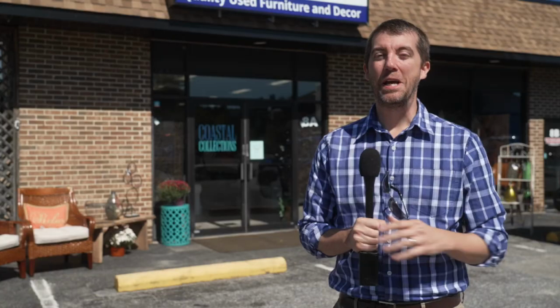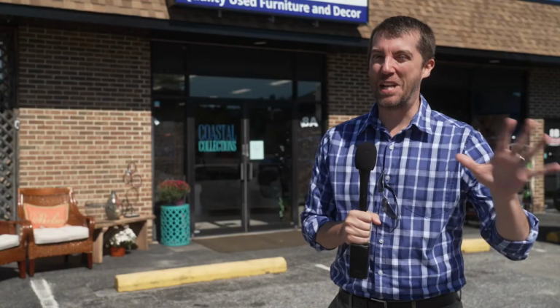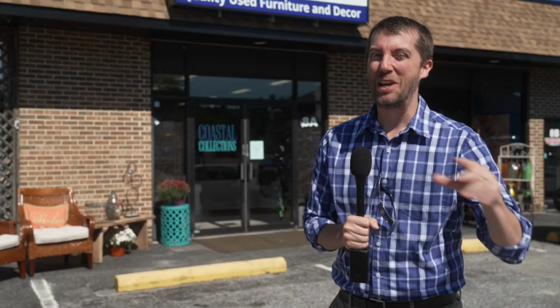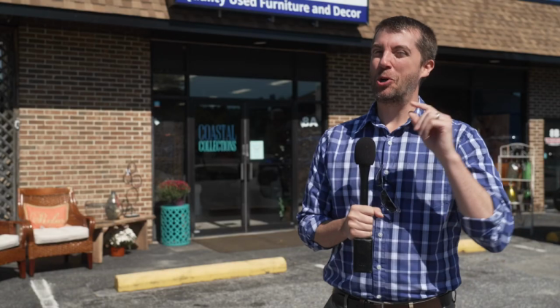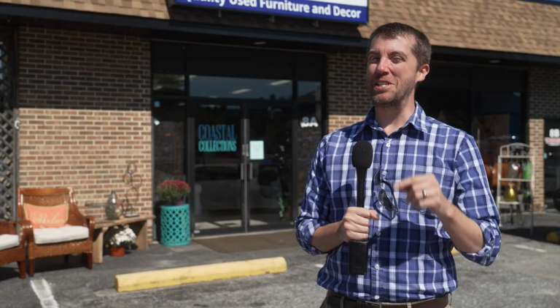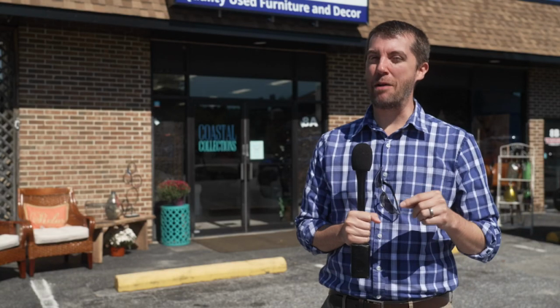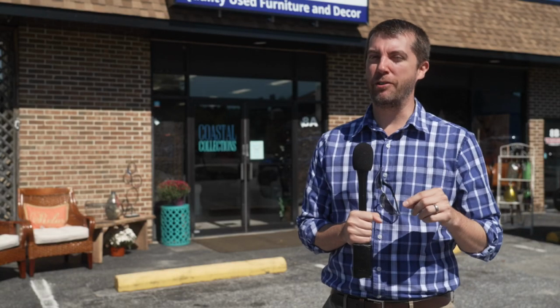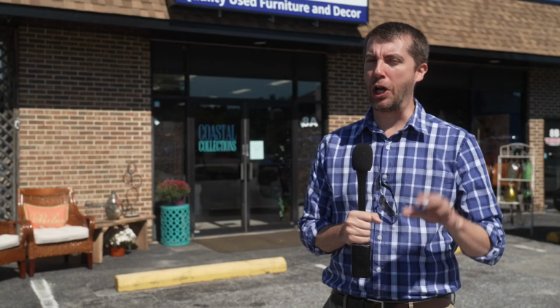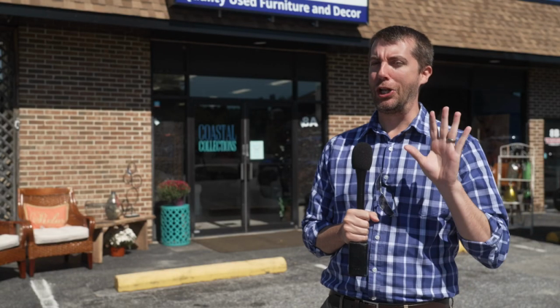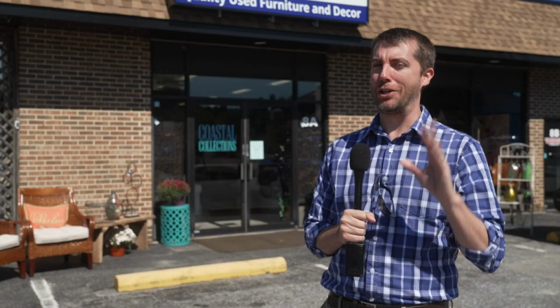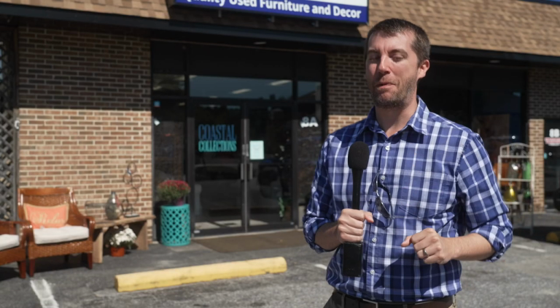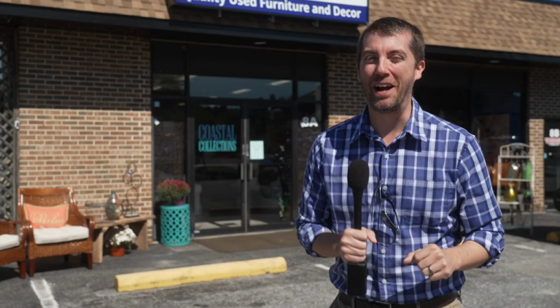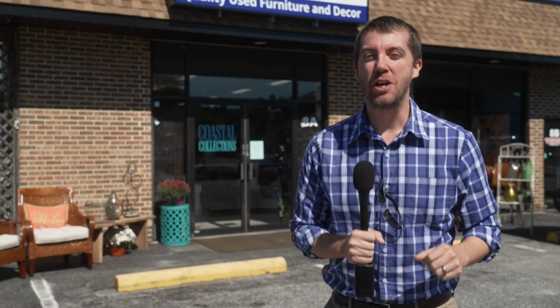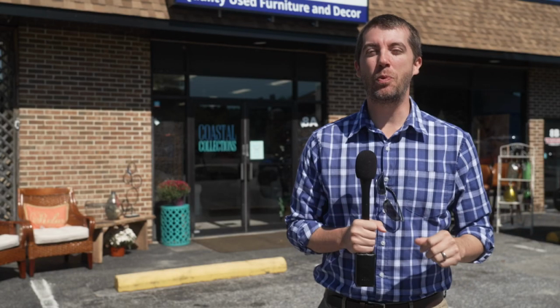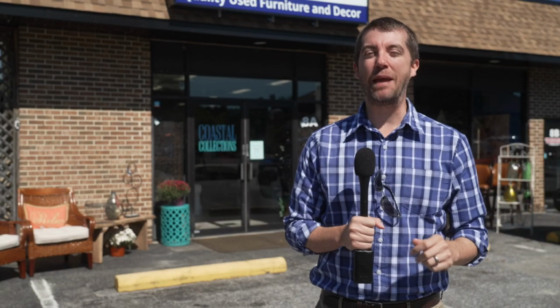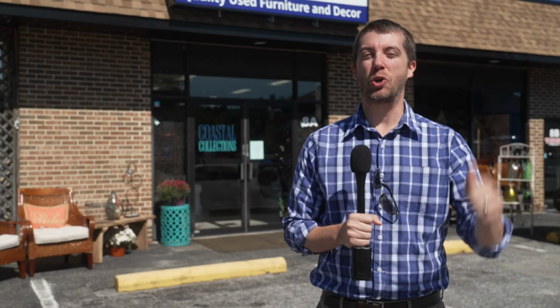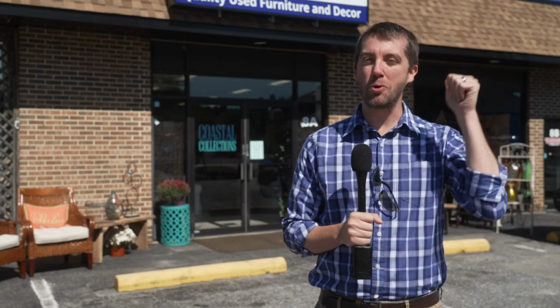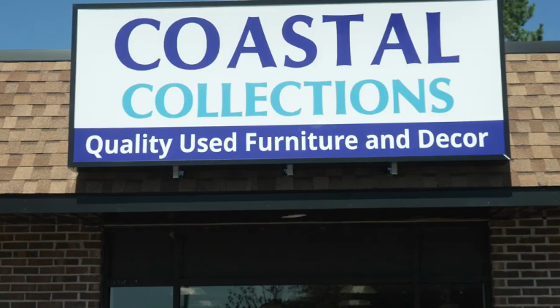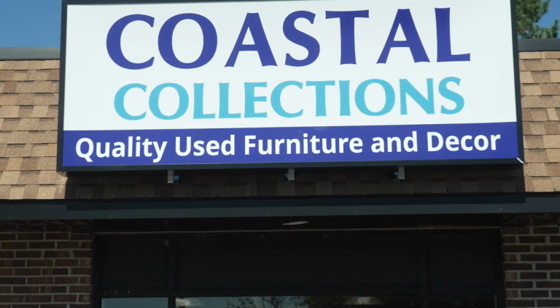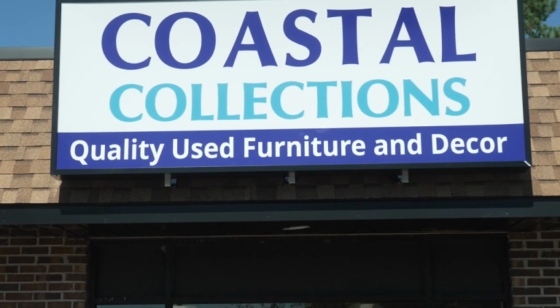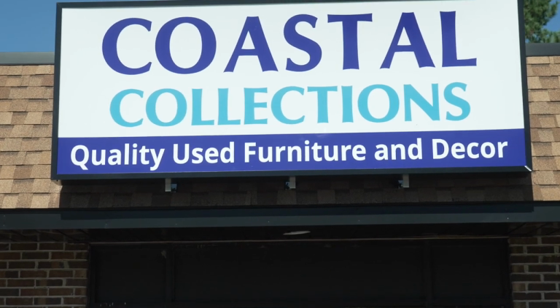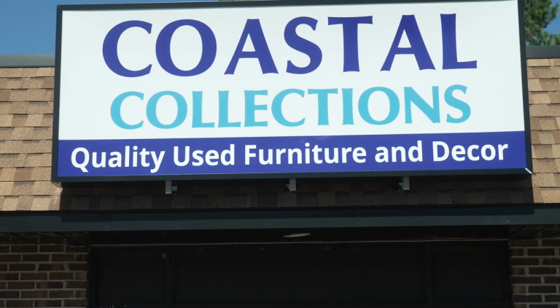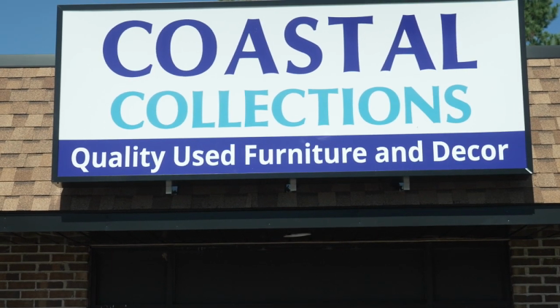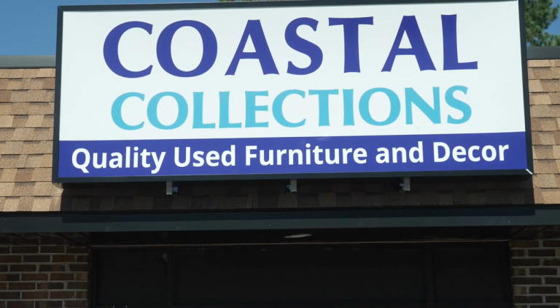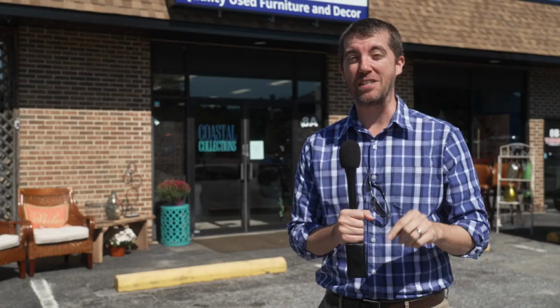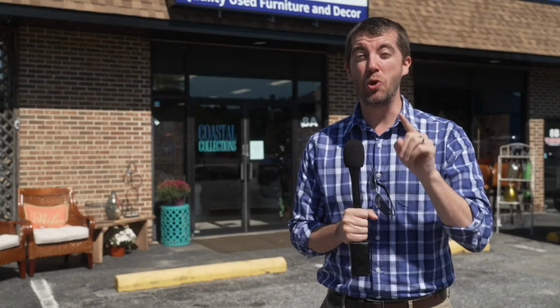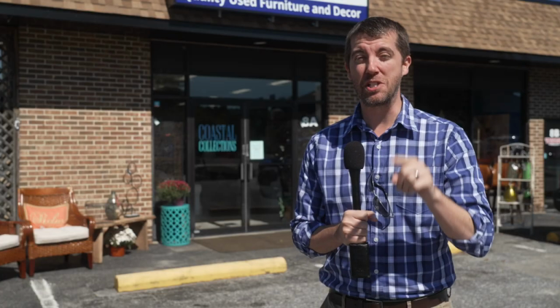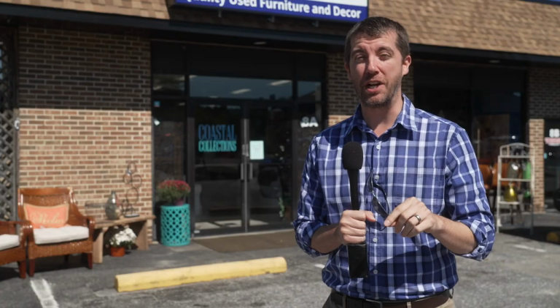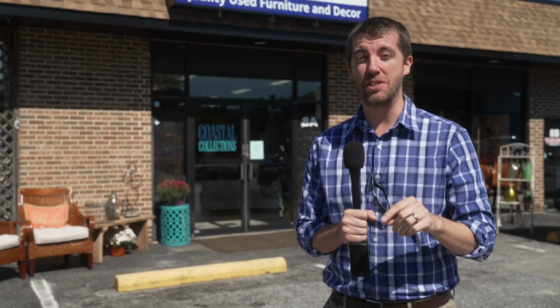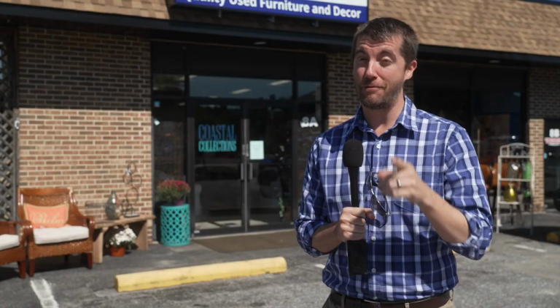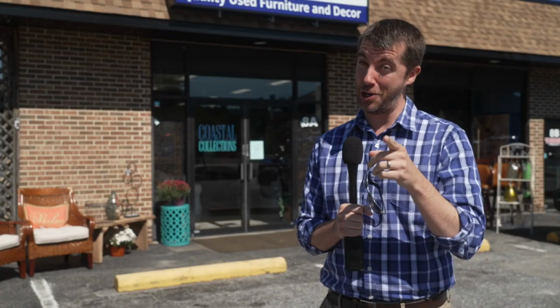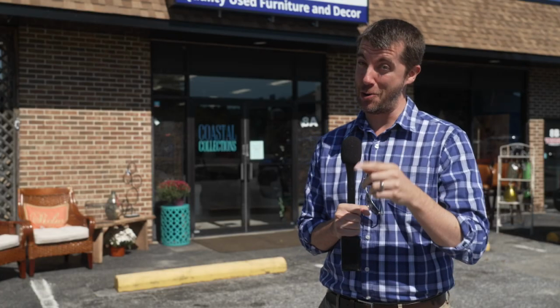Today, Chris and I were feeling a little inspired, so we came to Coastal Collections, where you can find some new inspirations for your home.